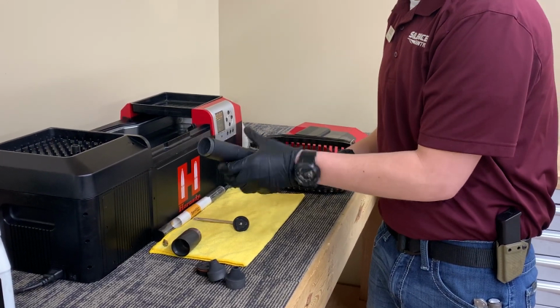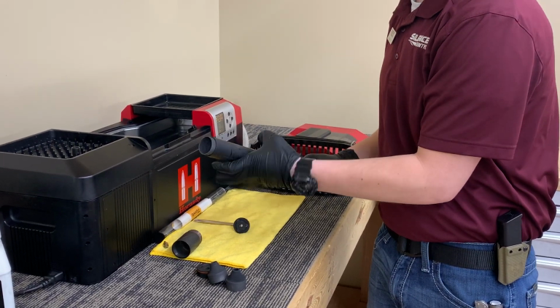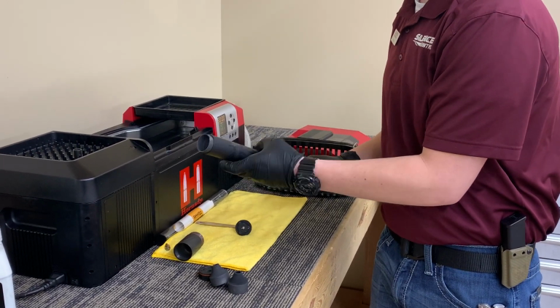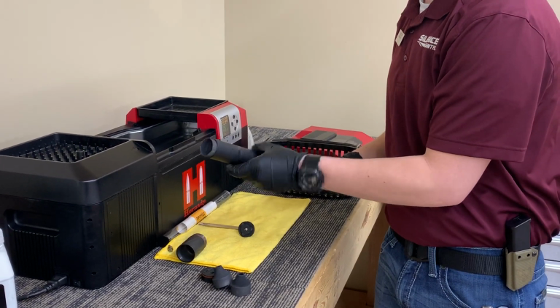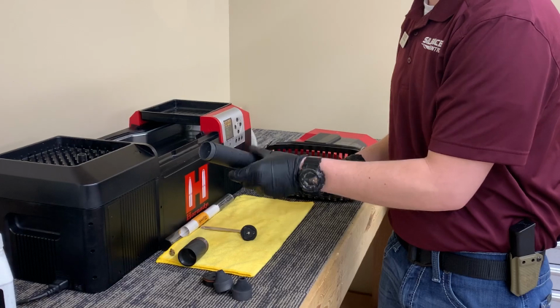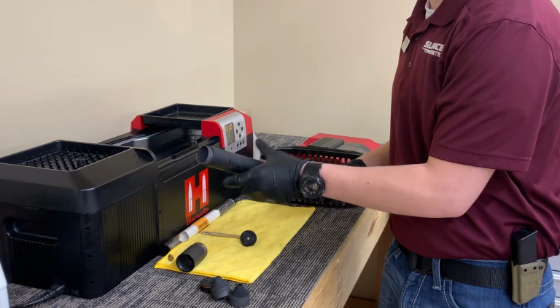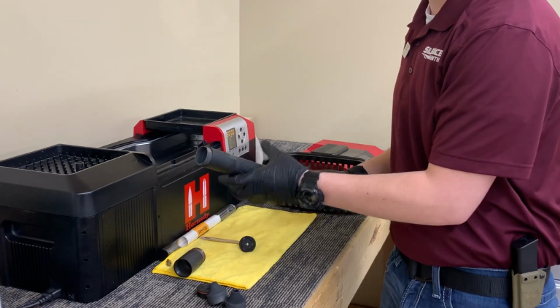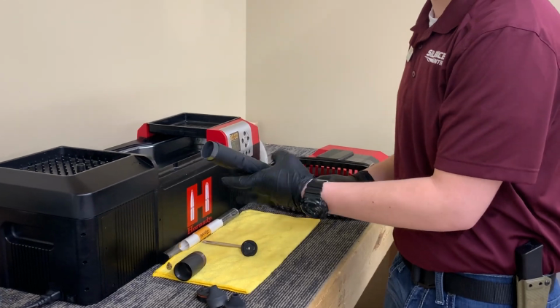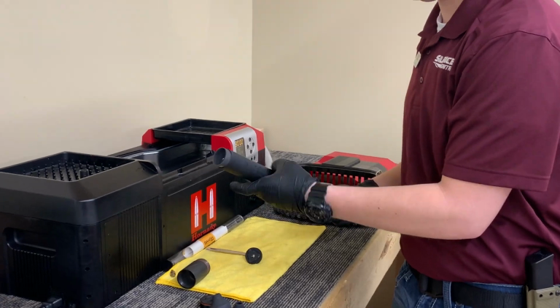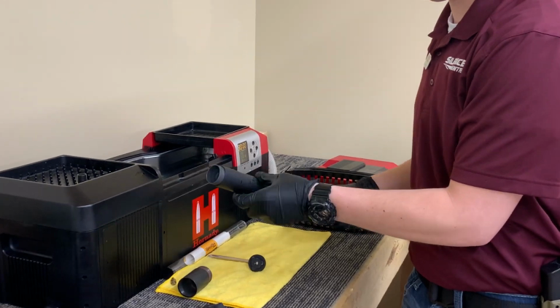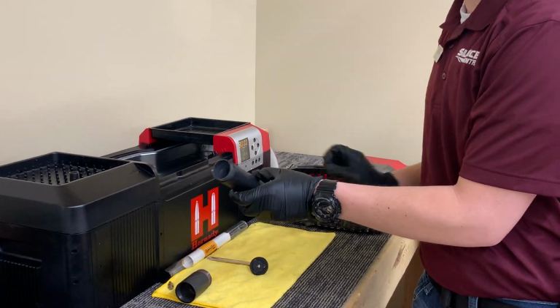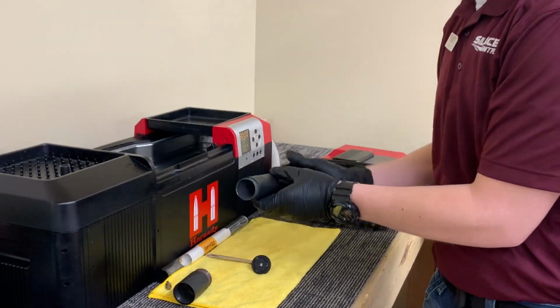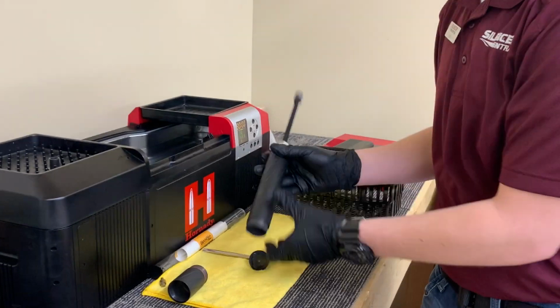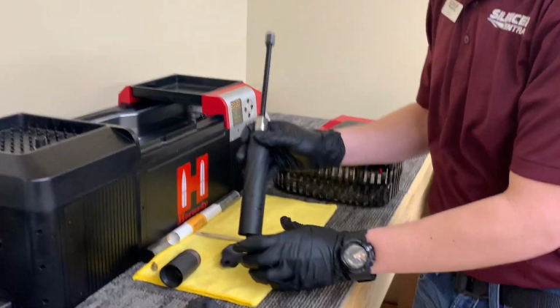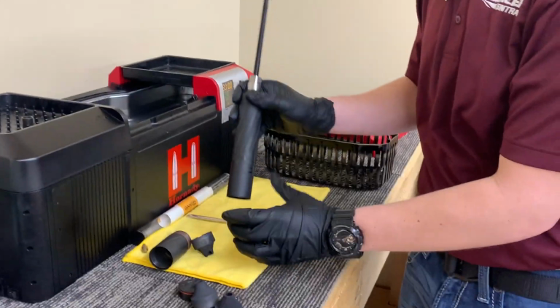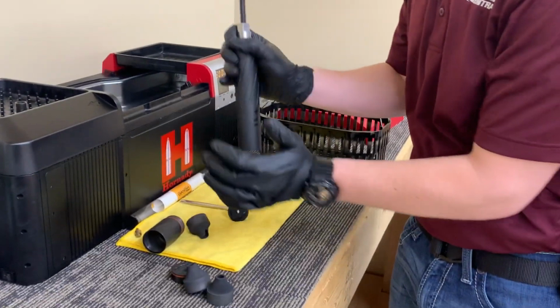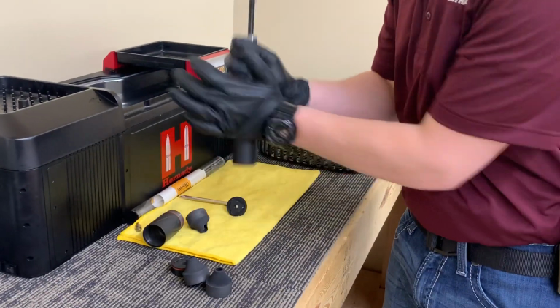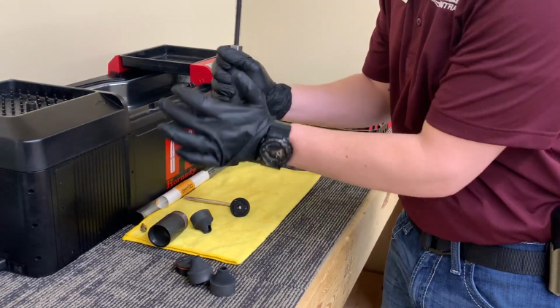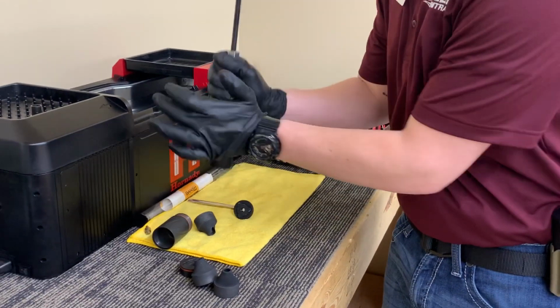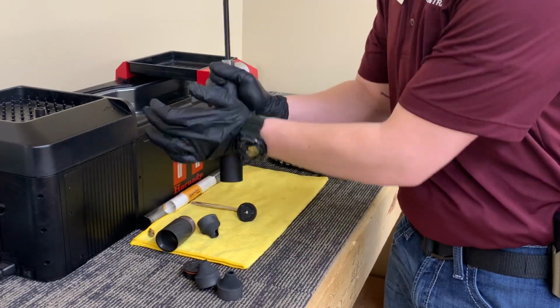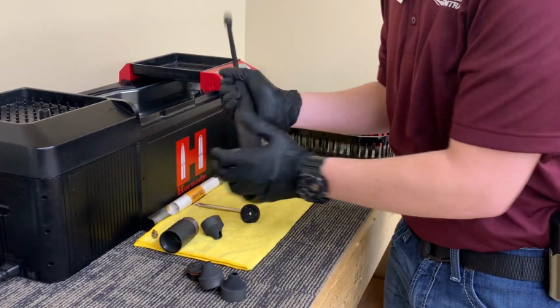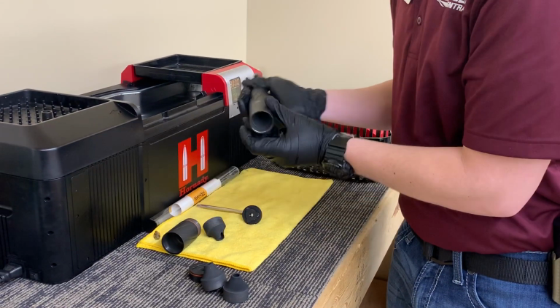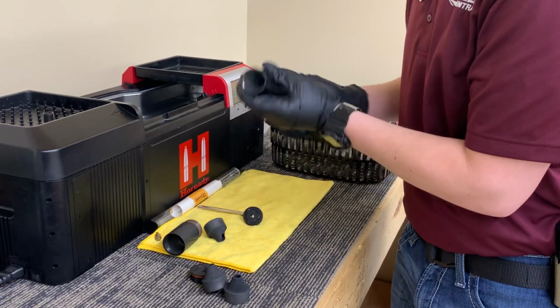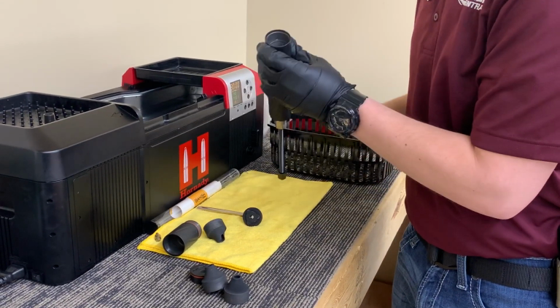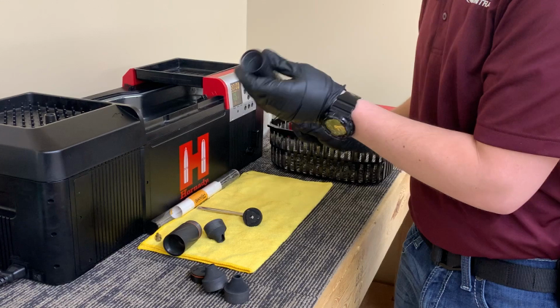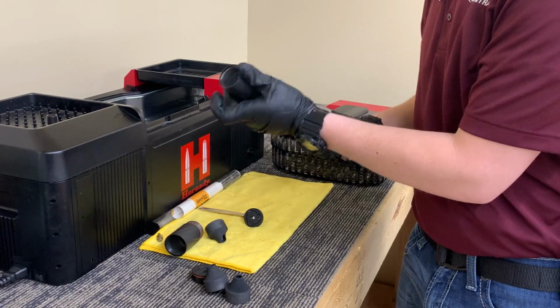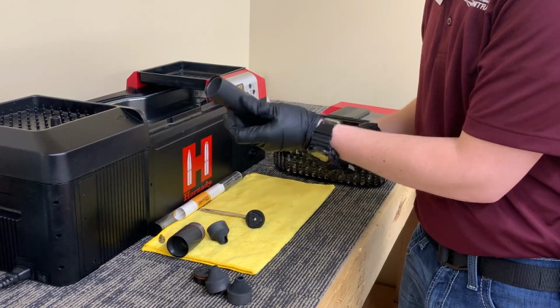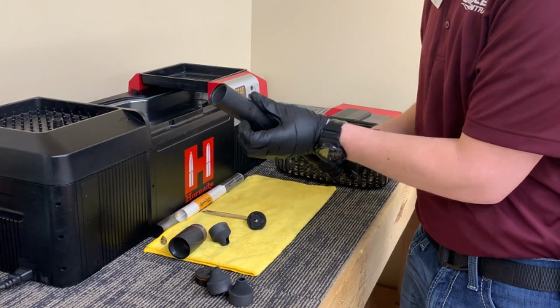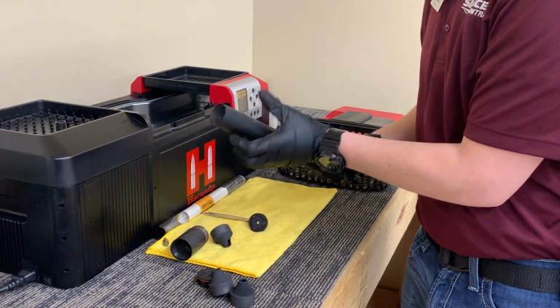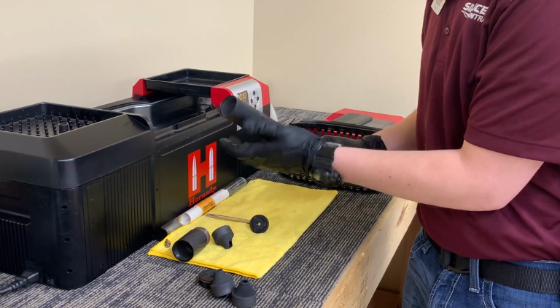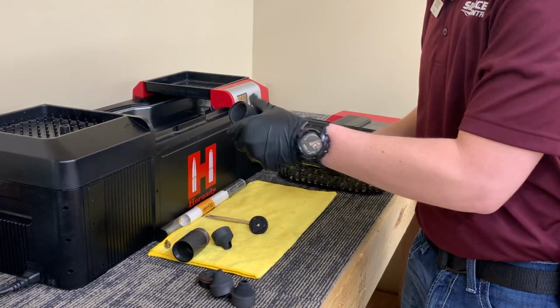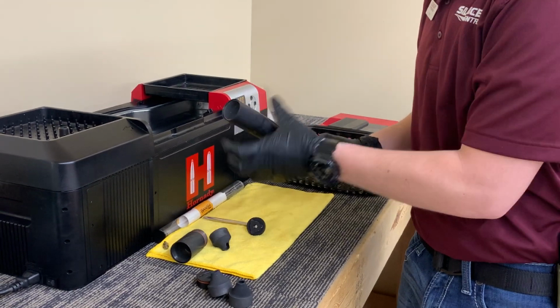Once you get them to break loose a little bit, a lot of the times you can actually just tip your suppressor over and try to tap them out, but unfortunately that's not the case here.